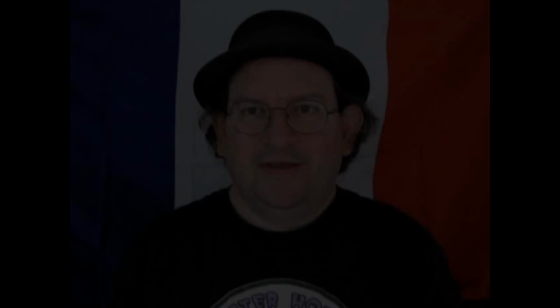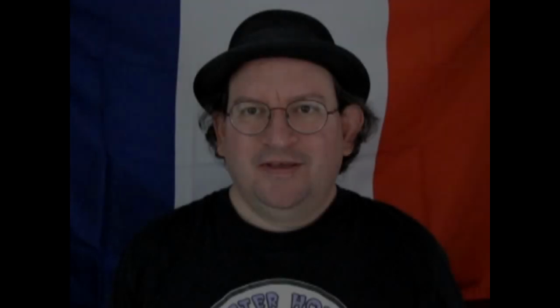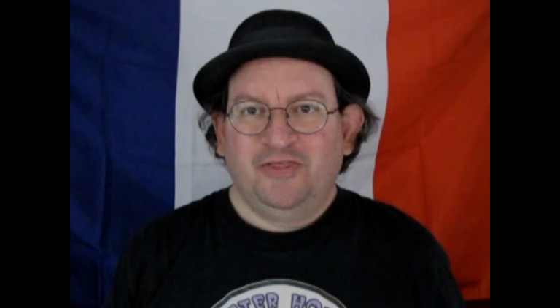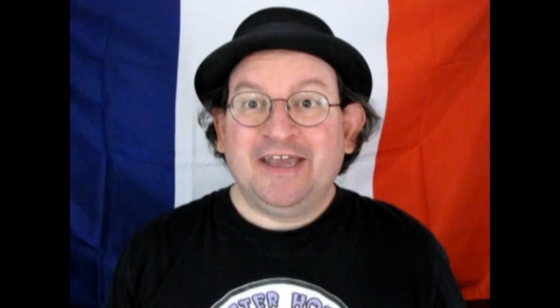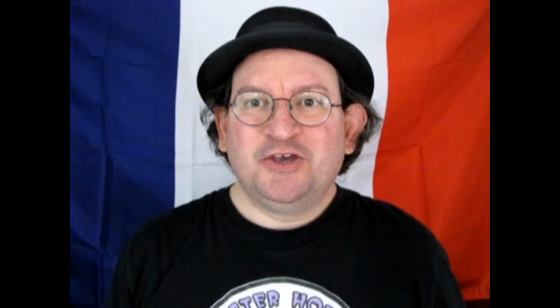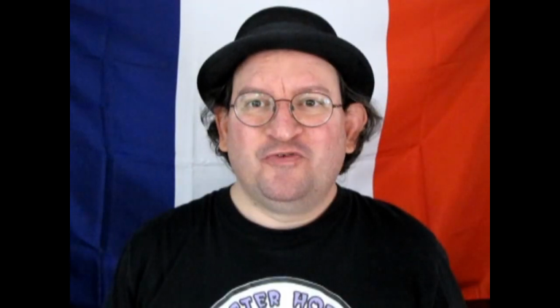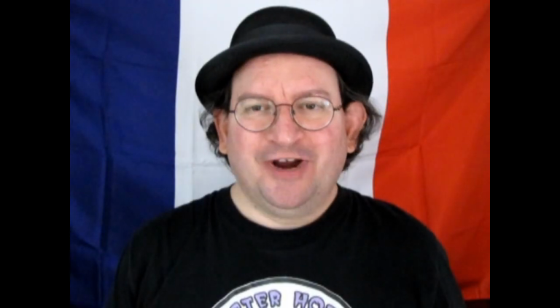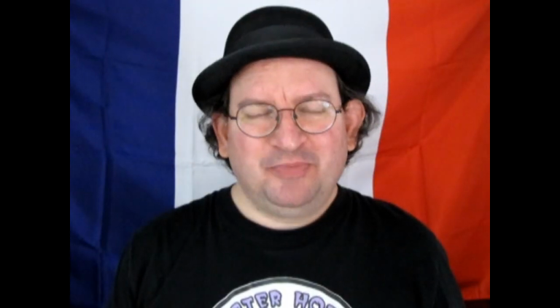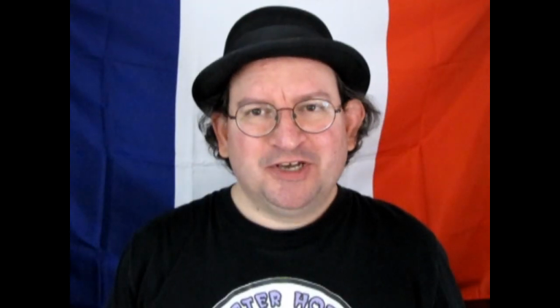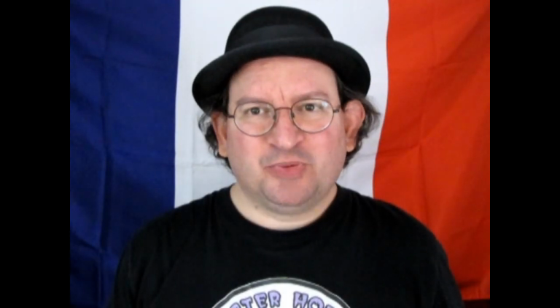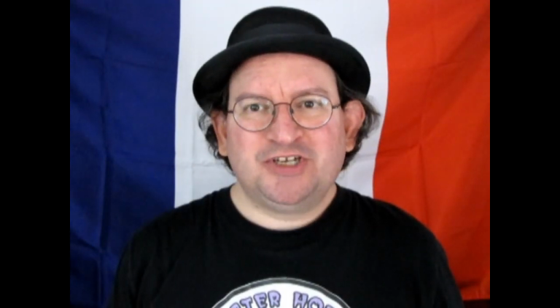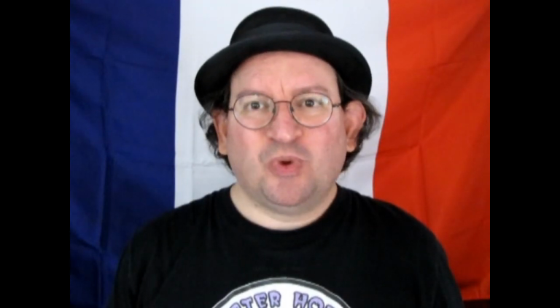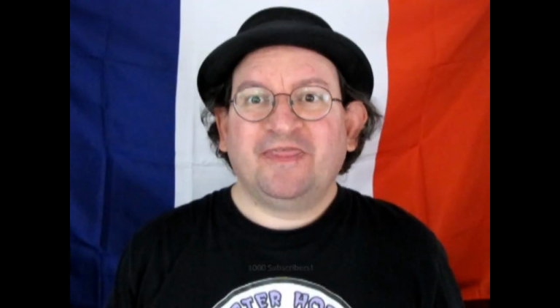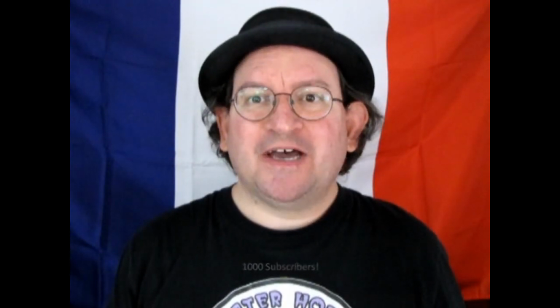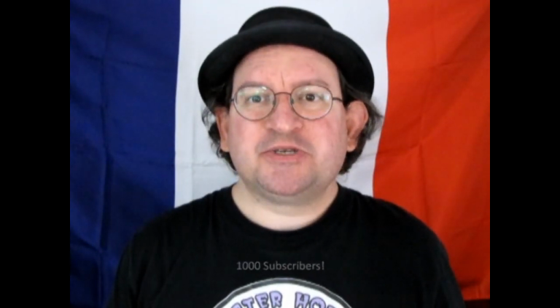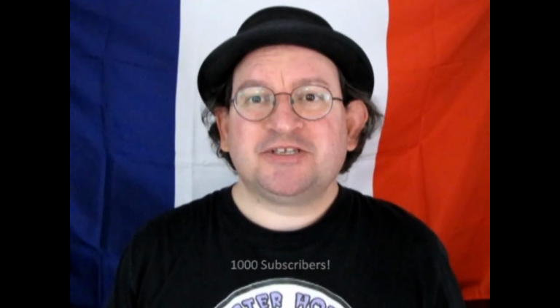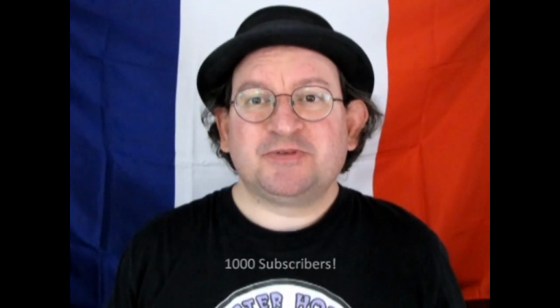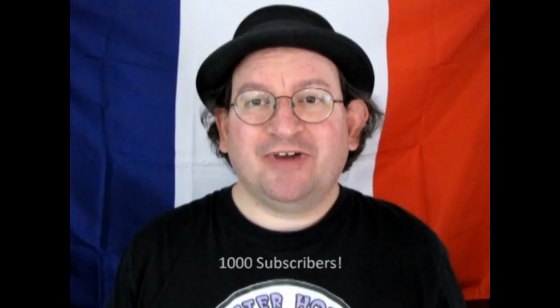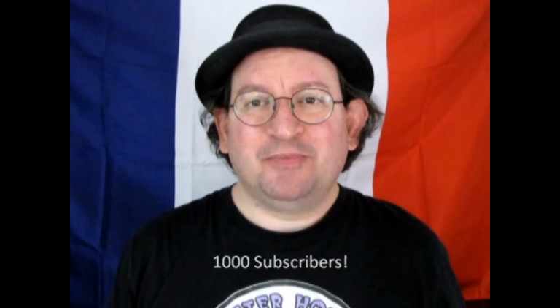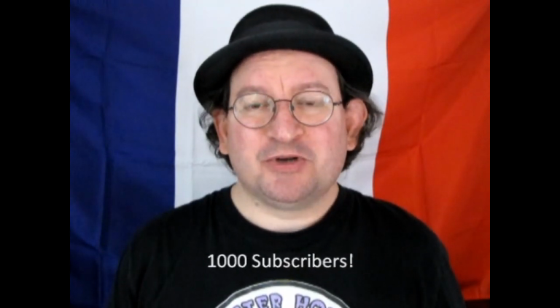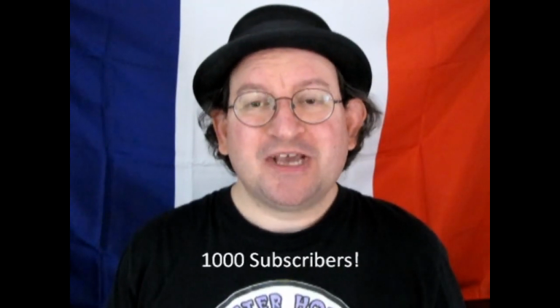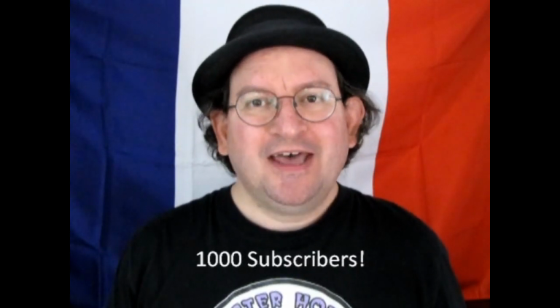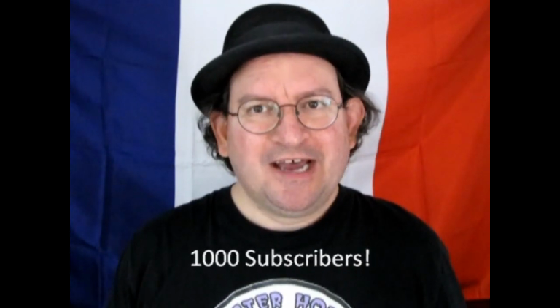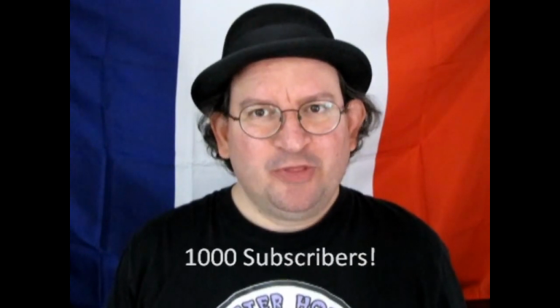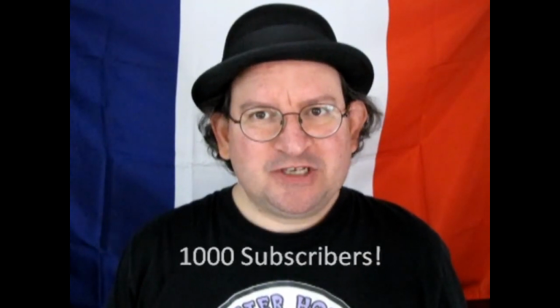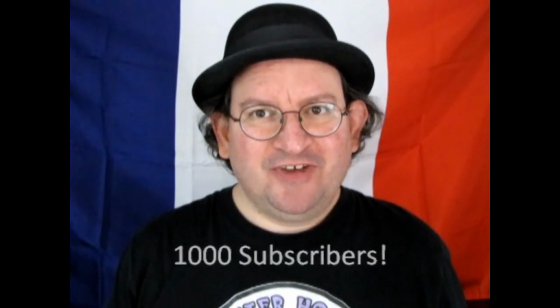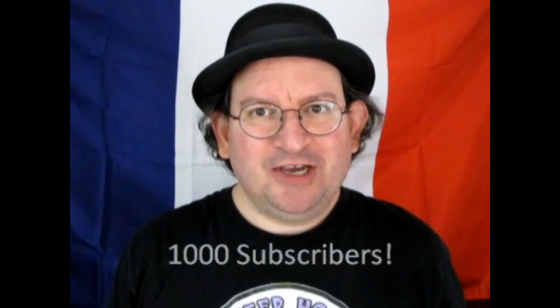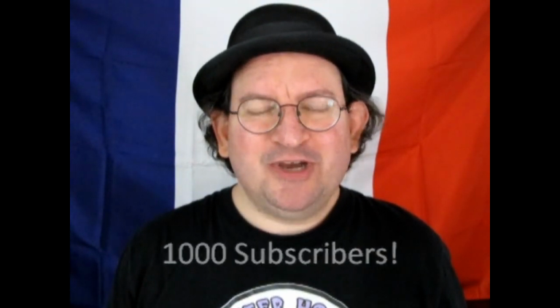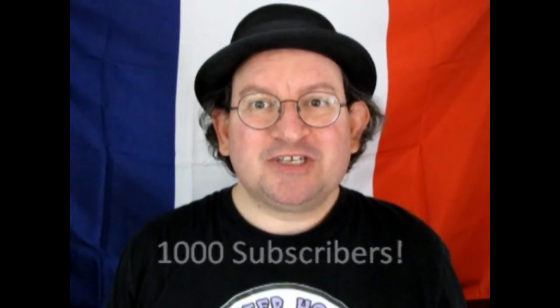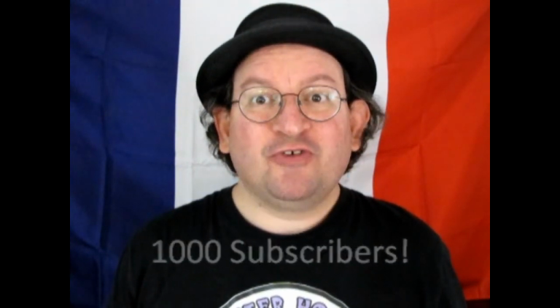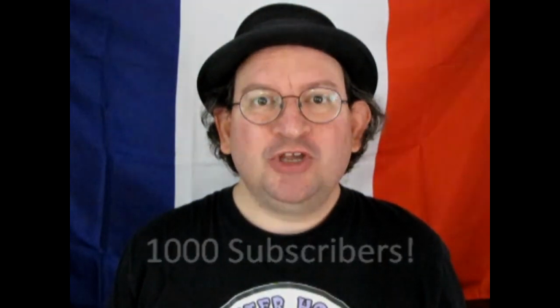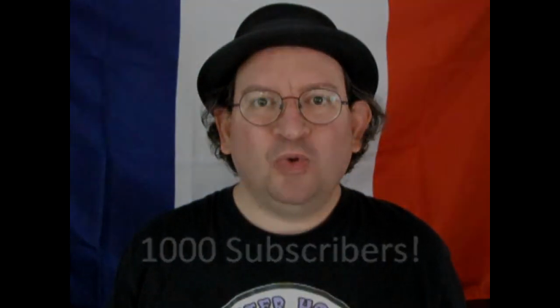Thank you for helping us reach 1,000 subscribers. Now this video is for you.